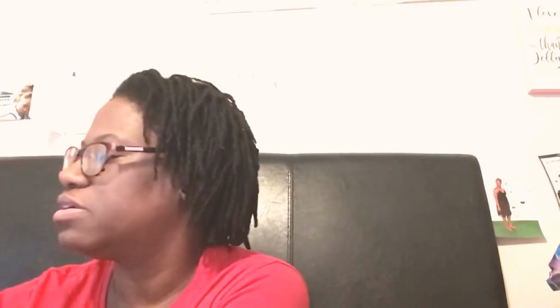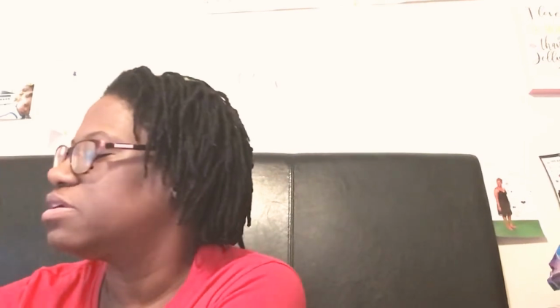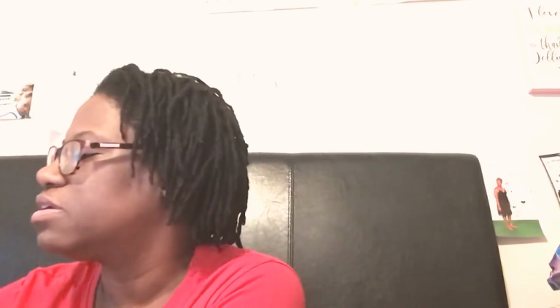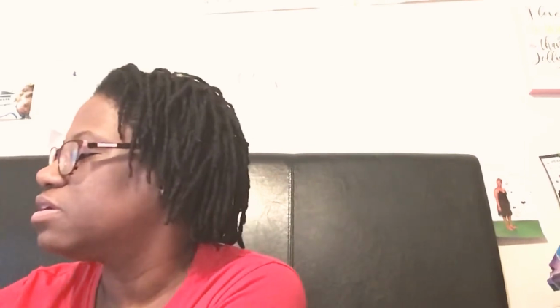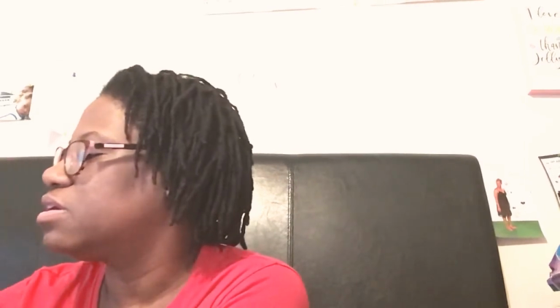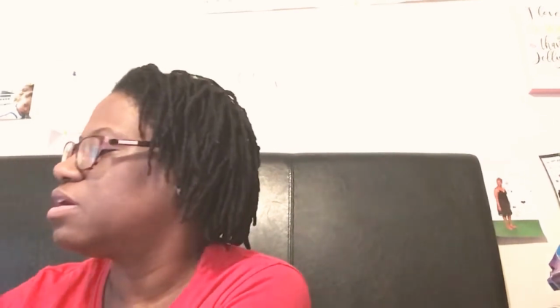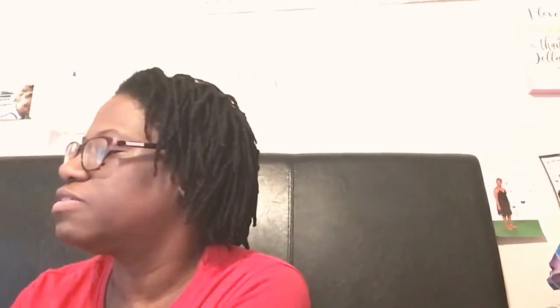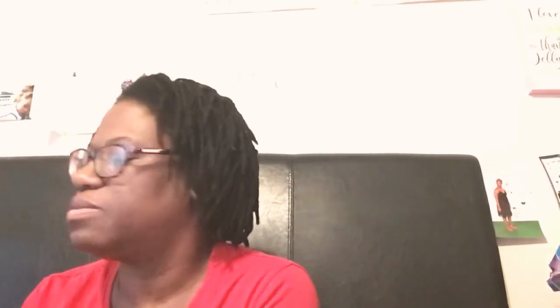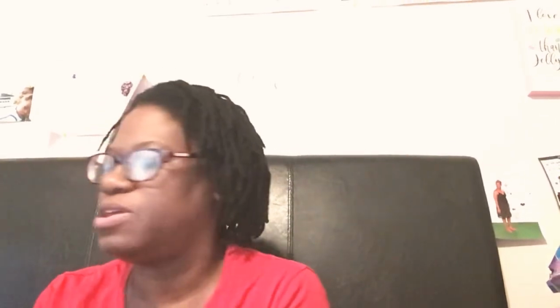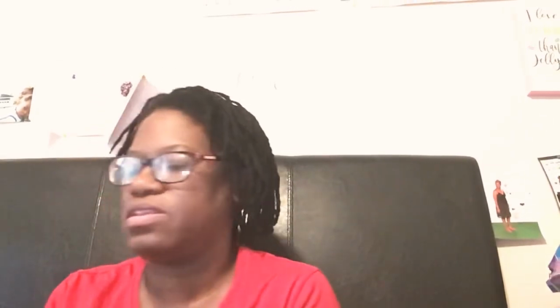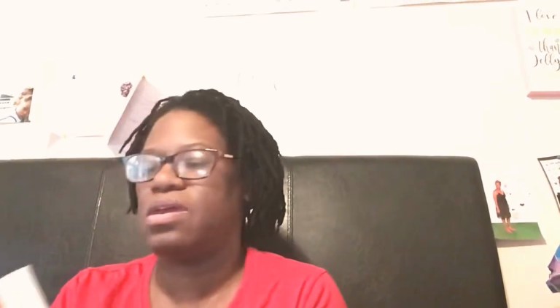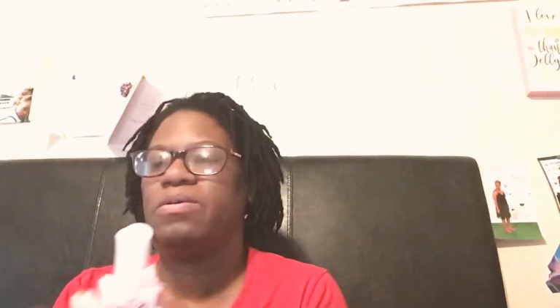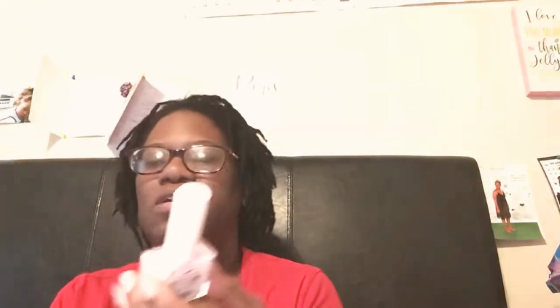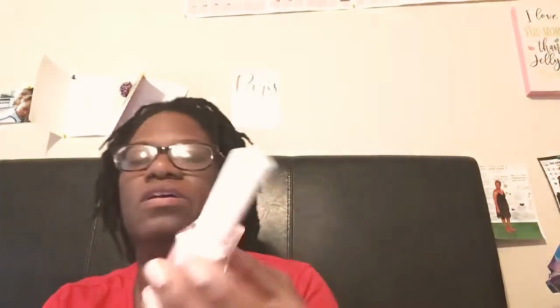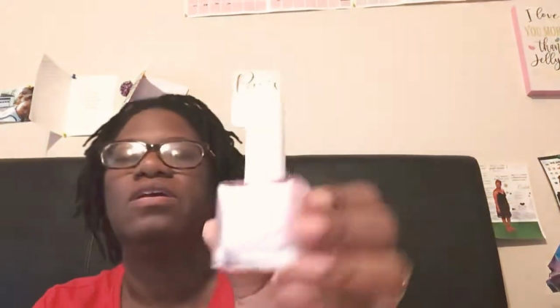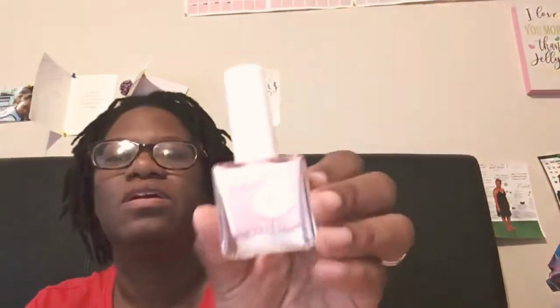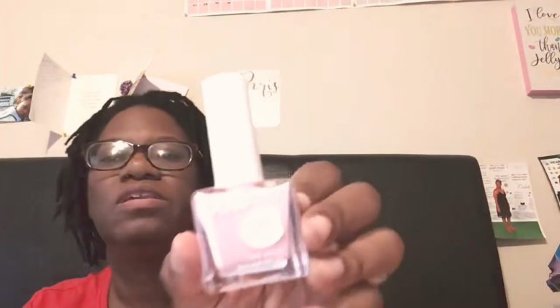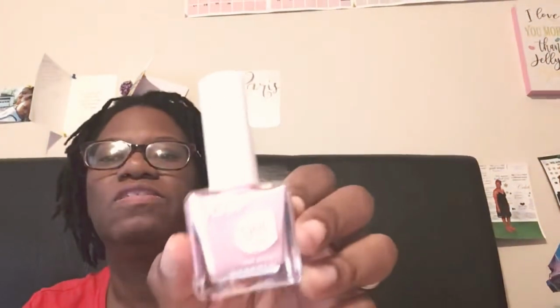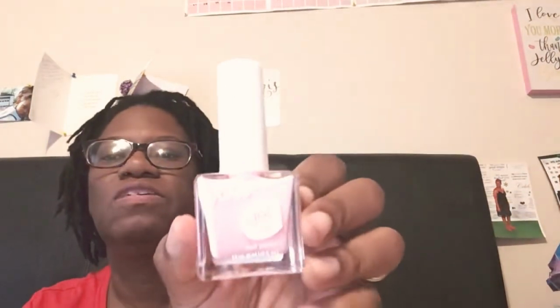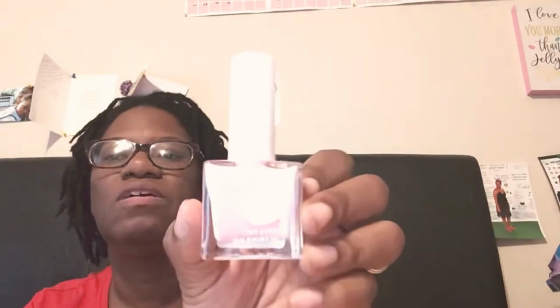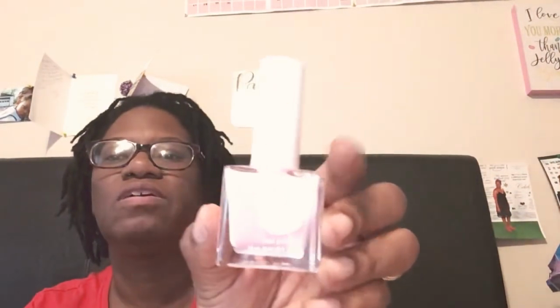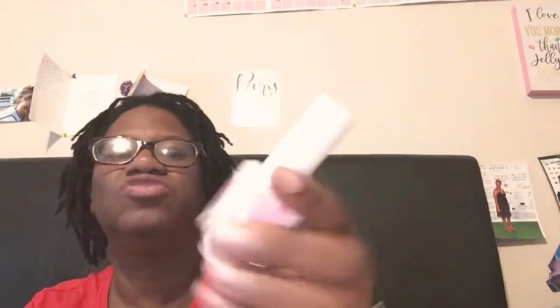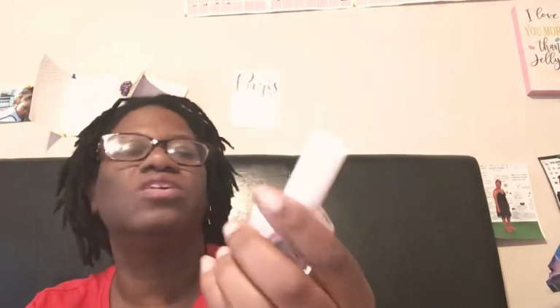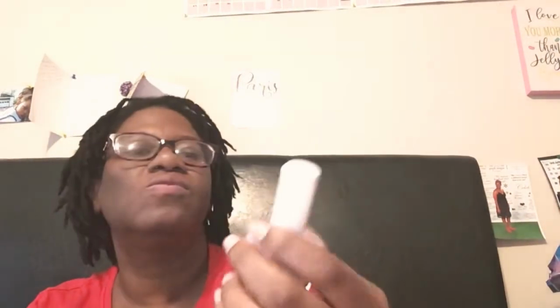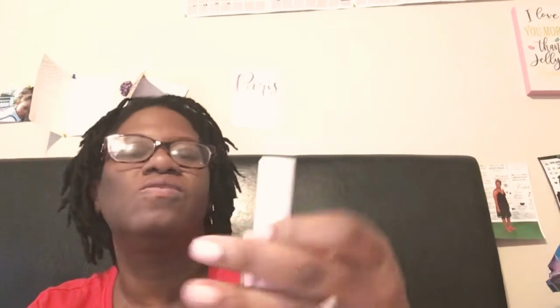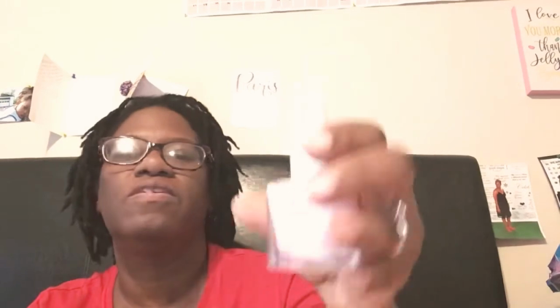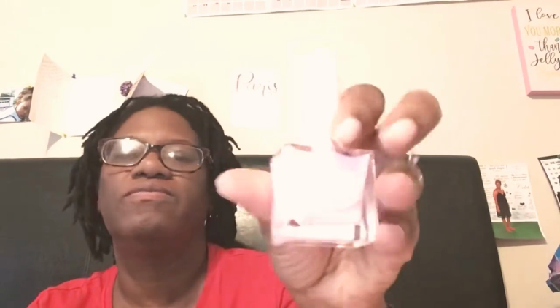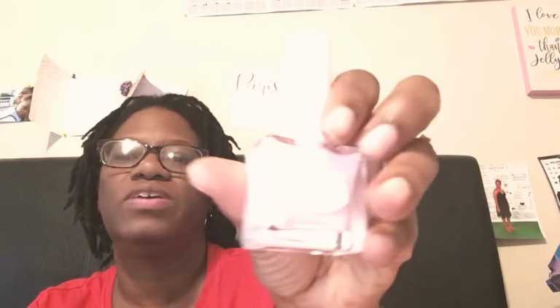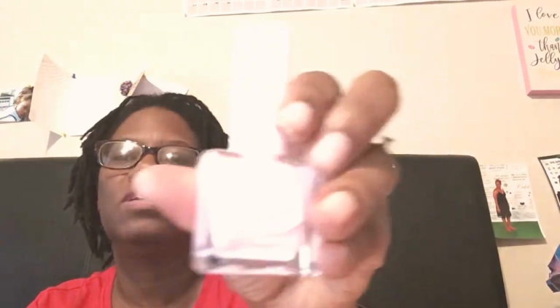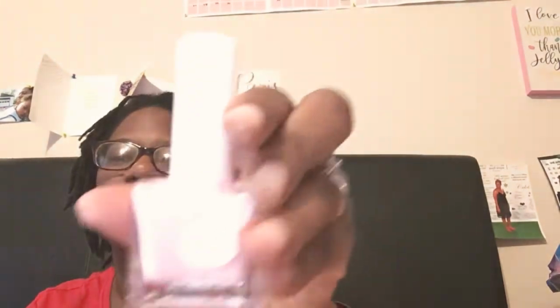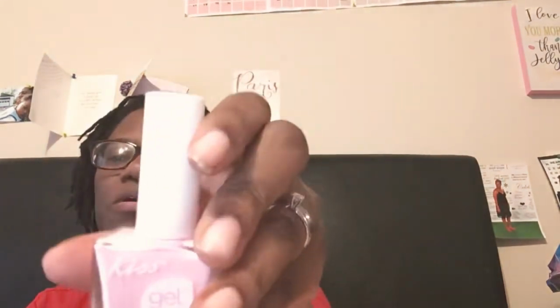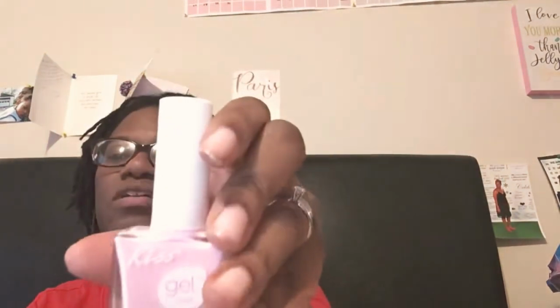I also picked up this gel fingernail polish.